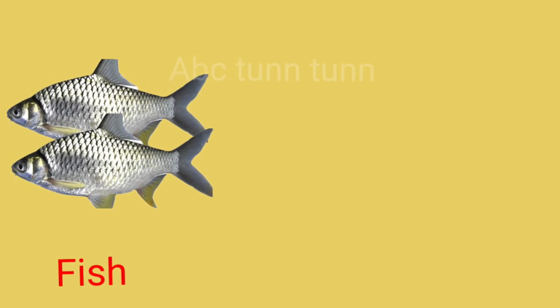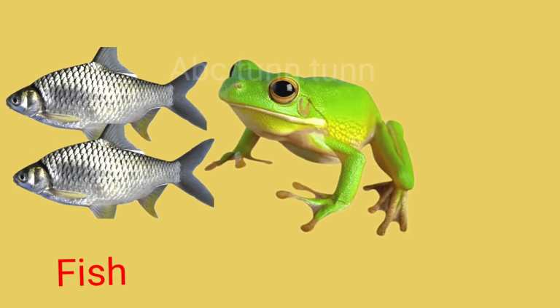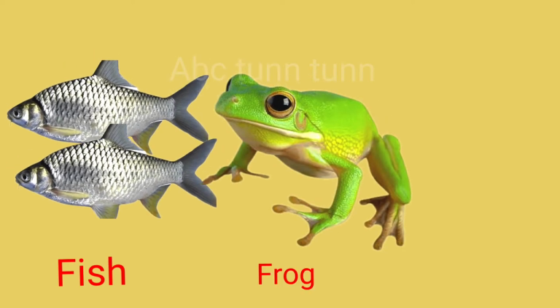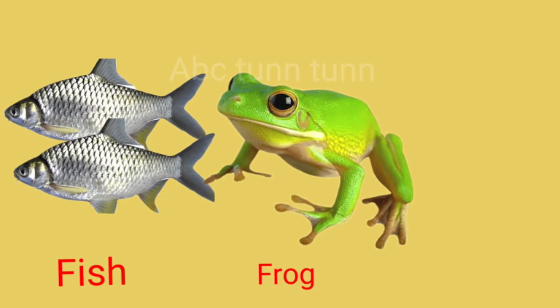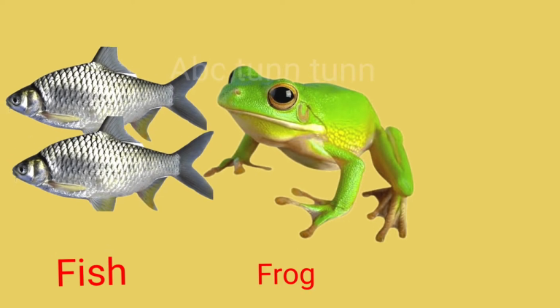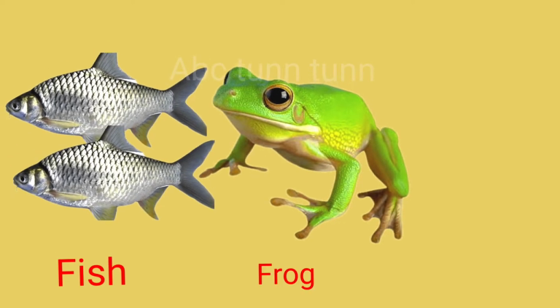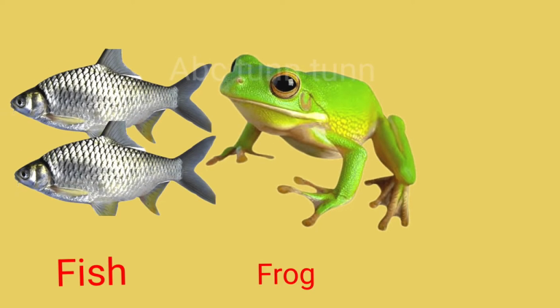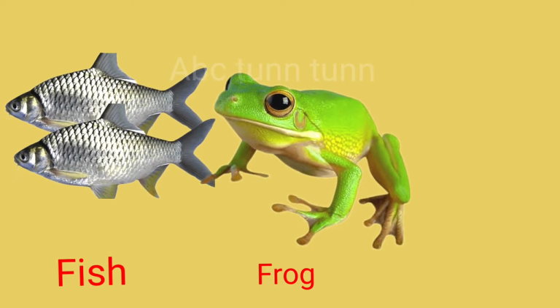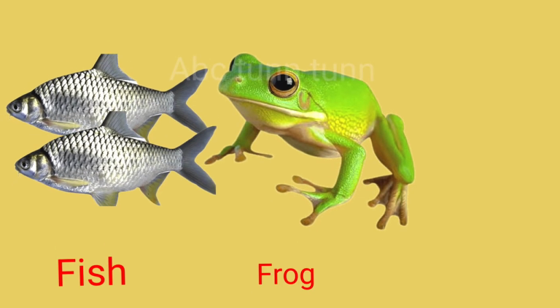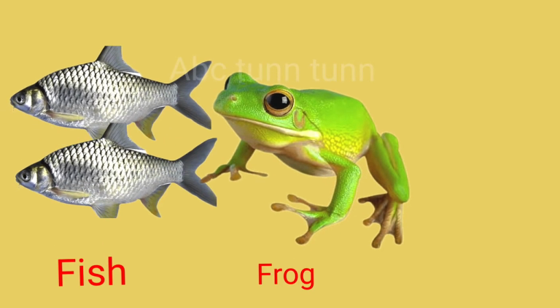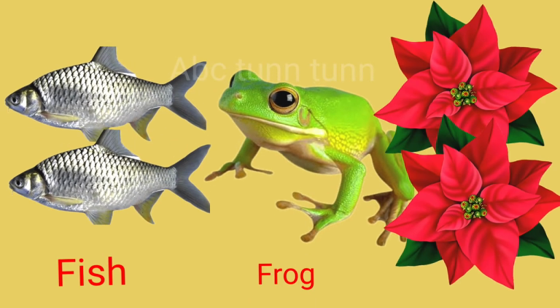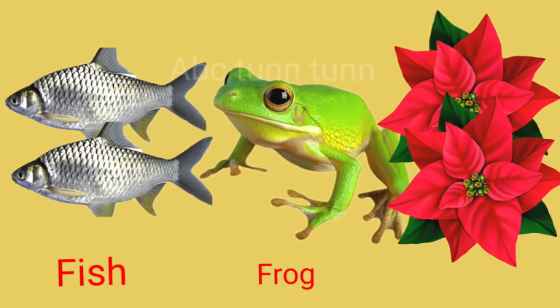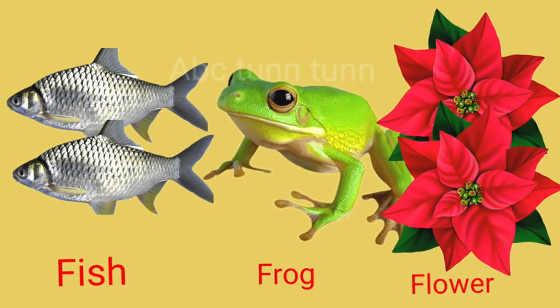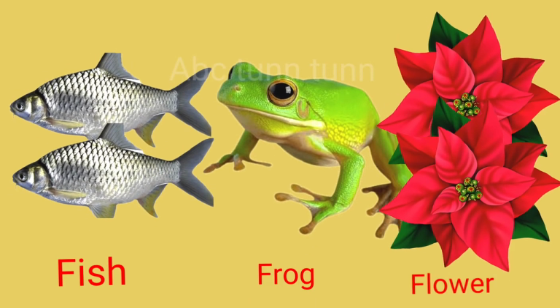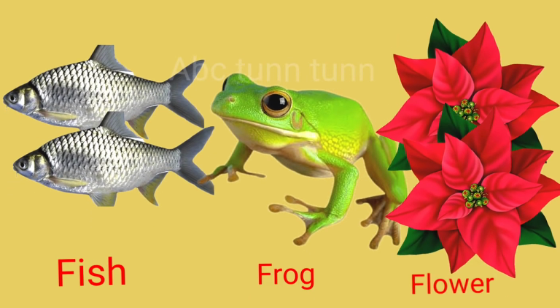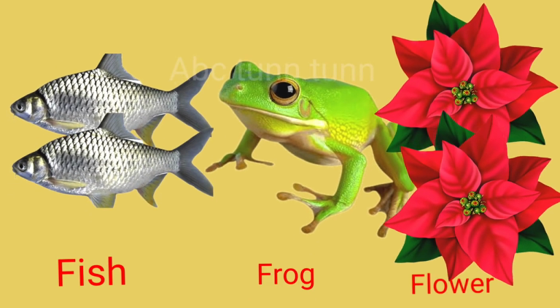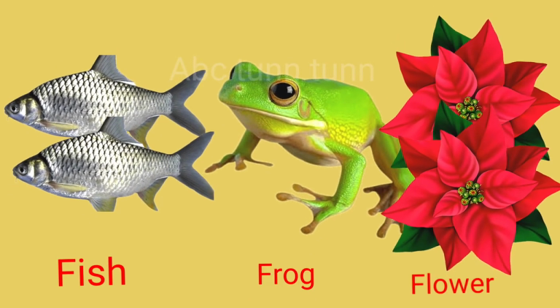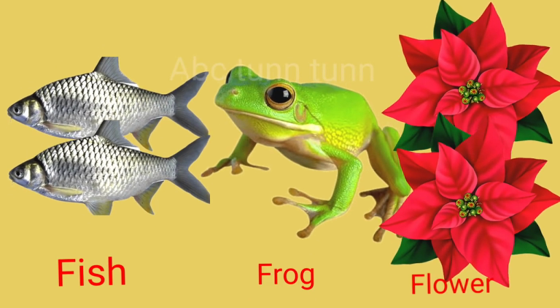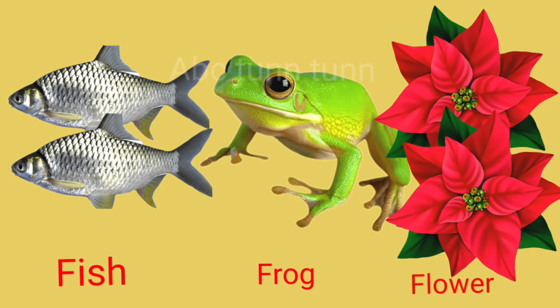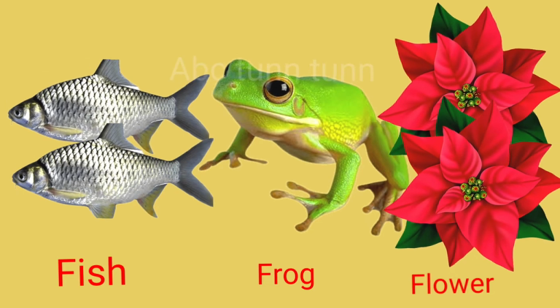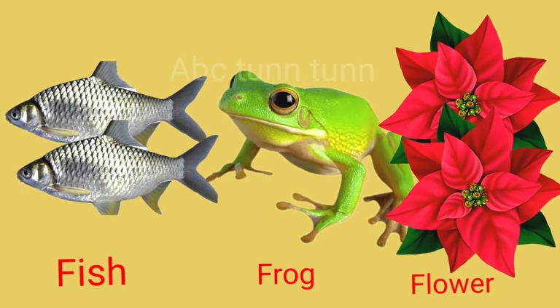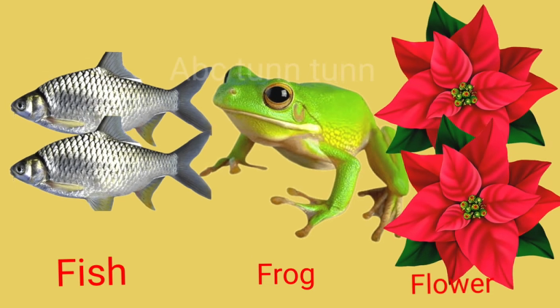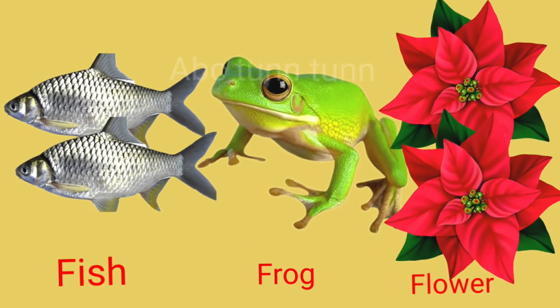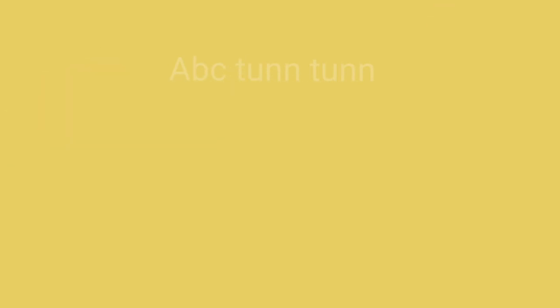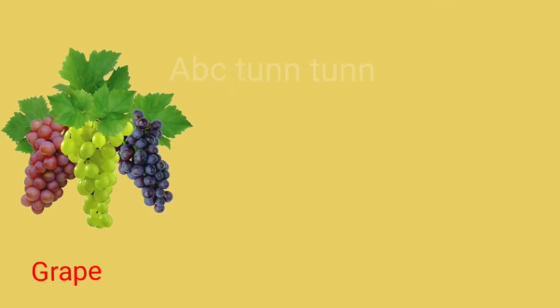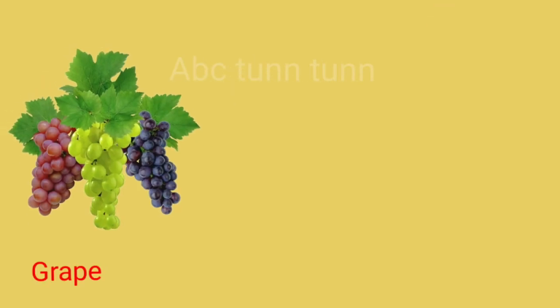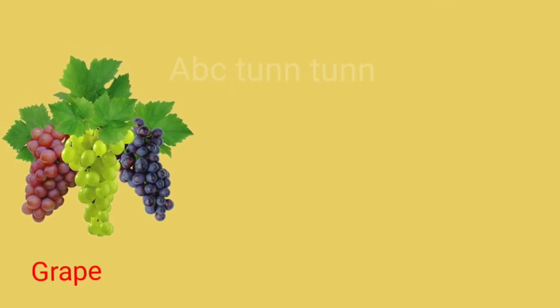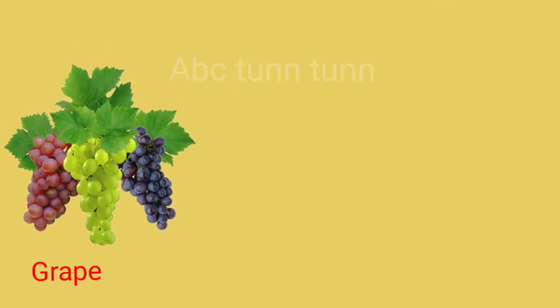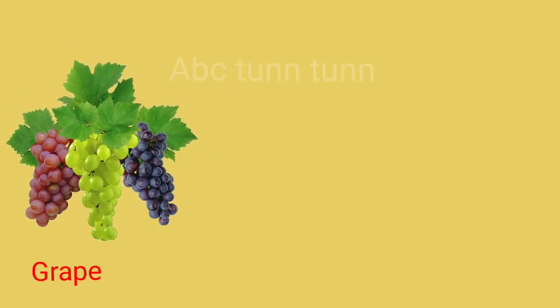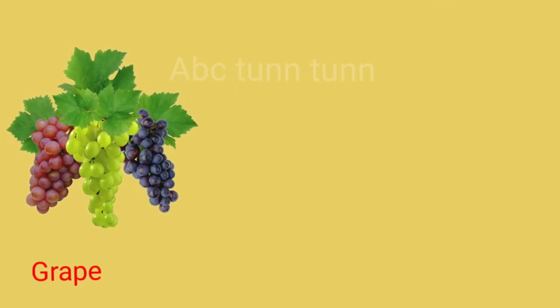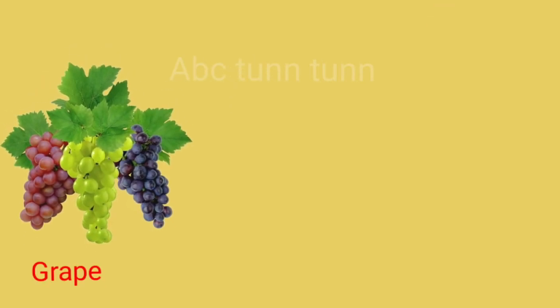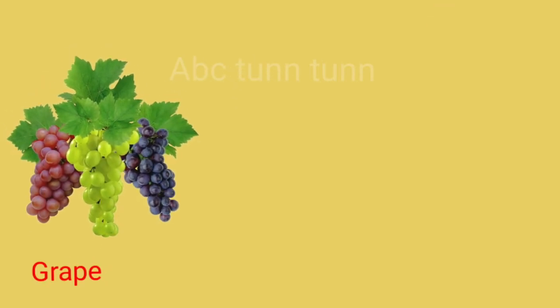F is for fish. F is for frog. F is for flower. Fuh!